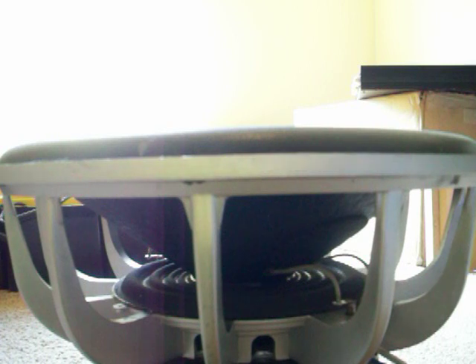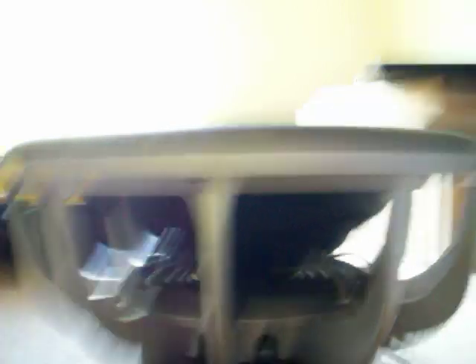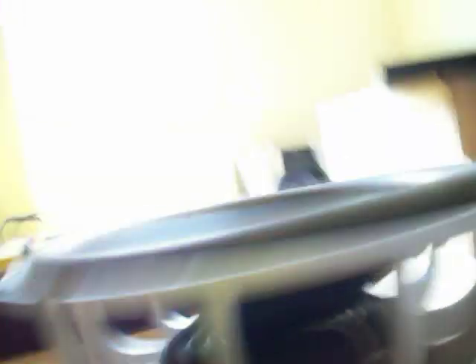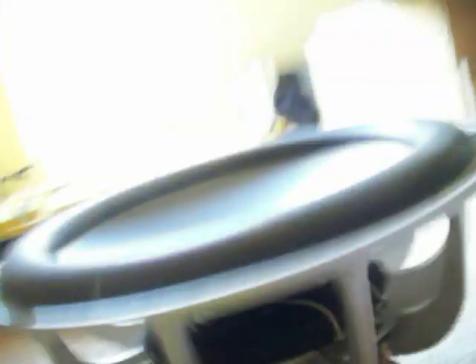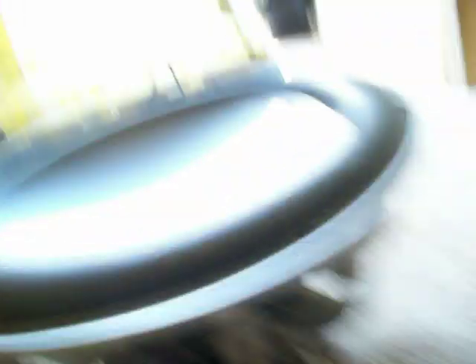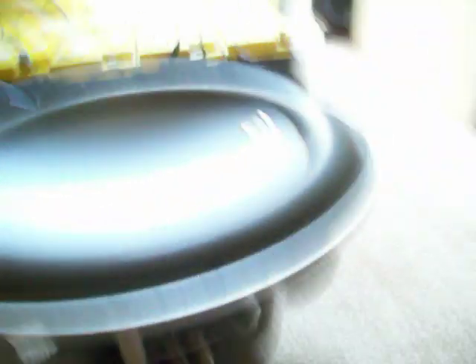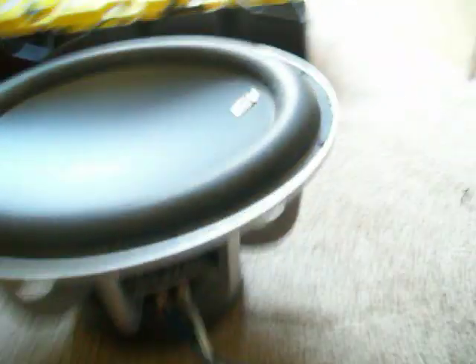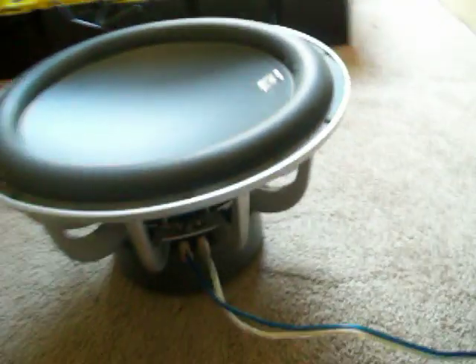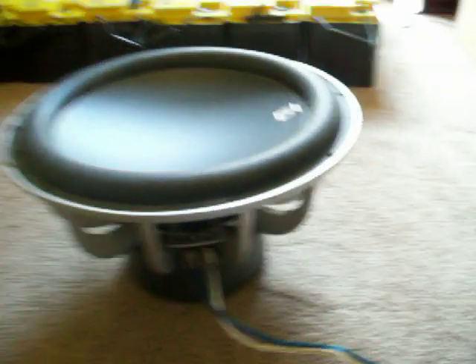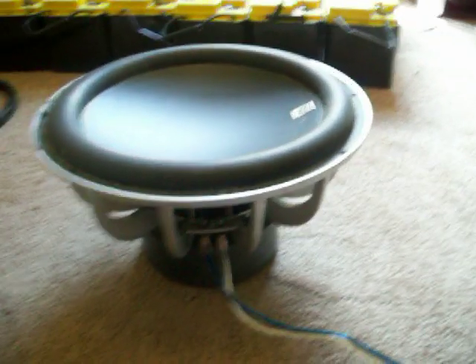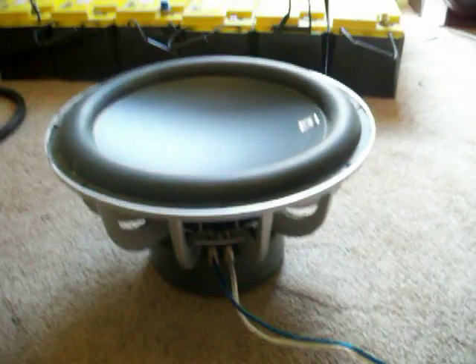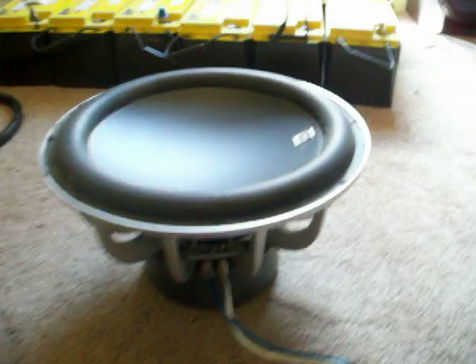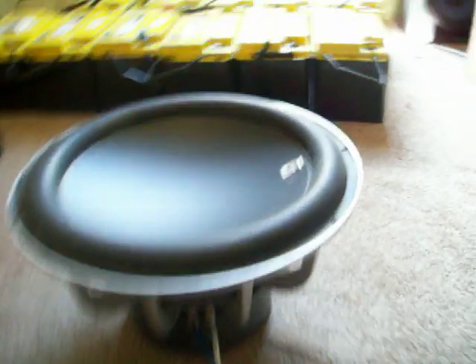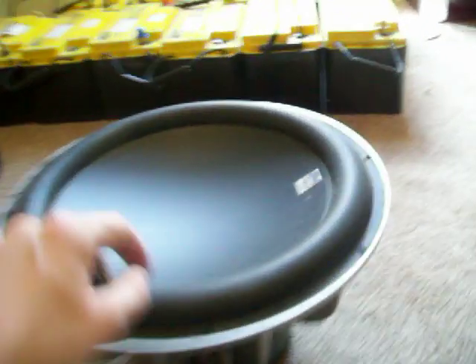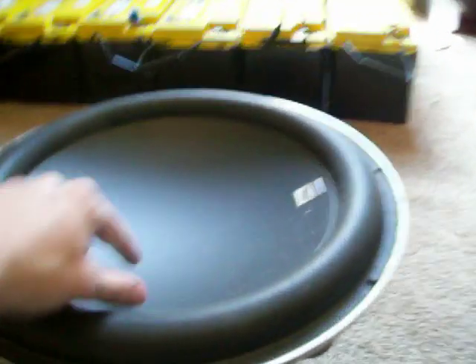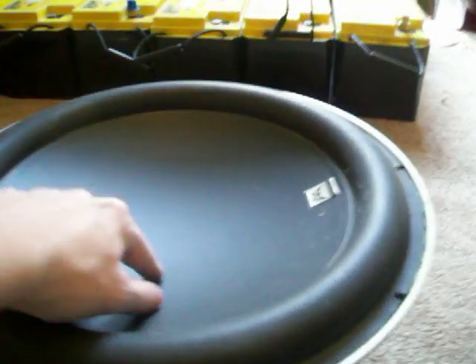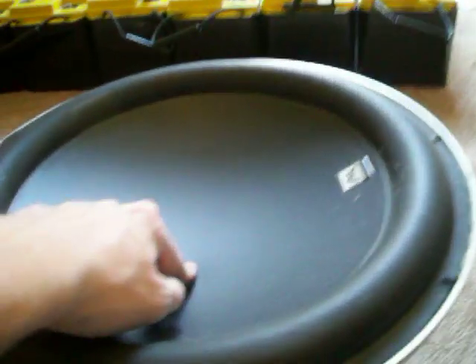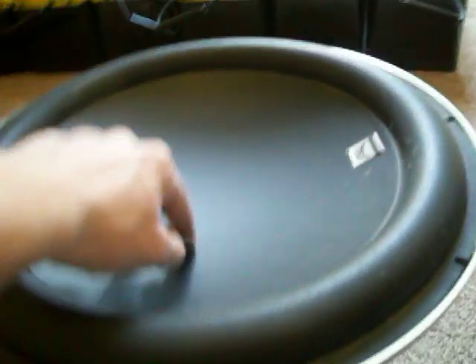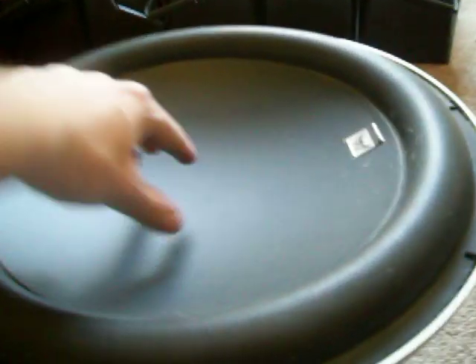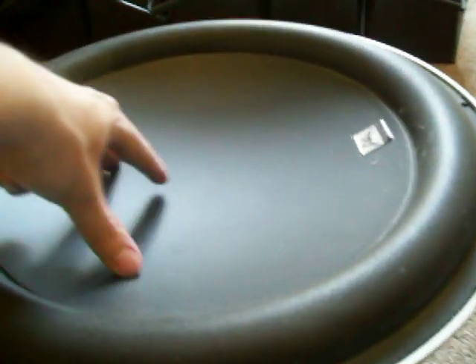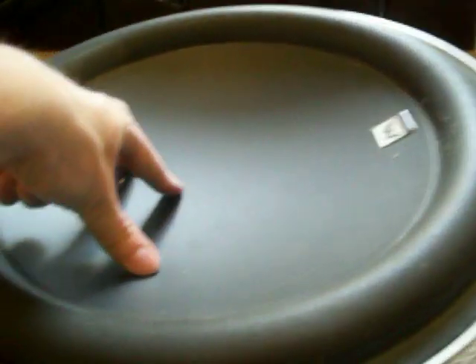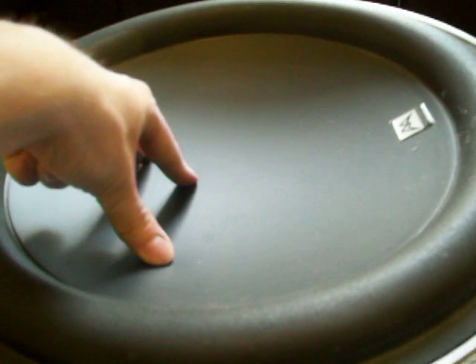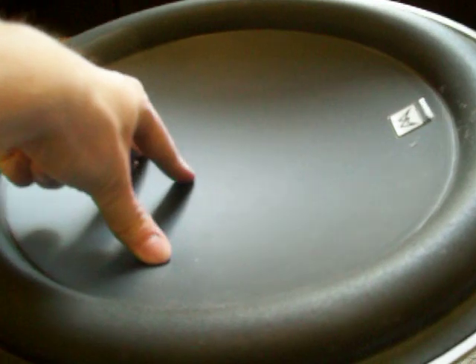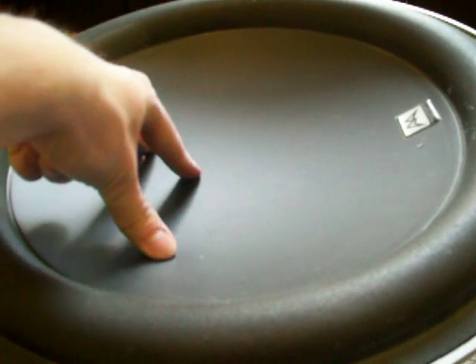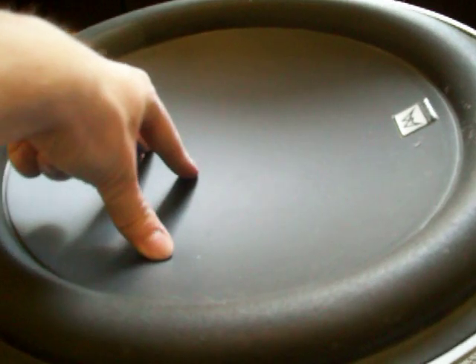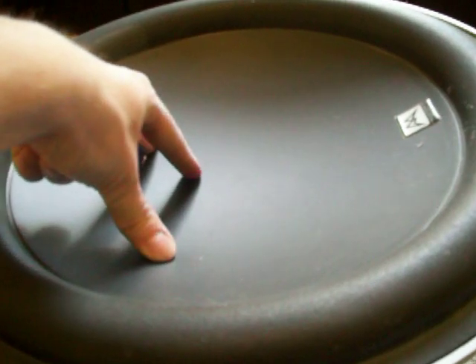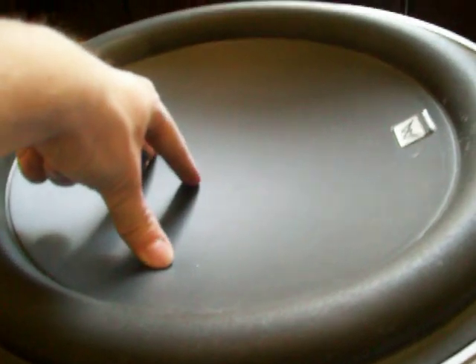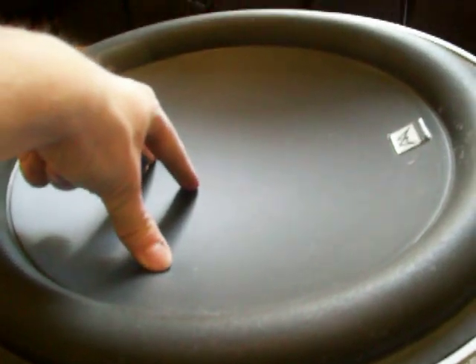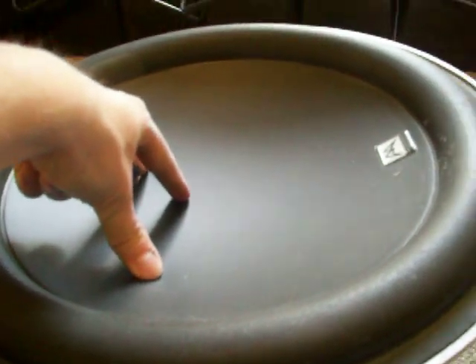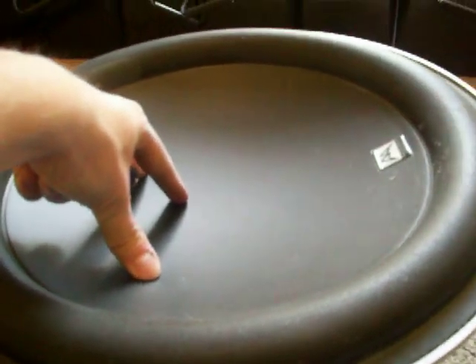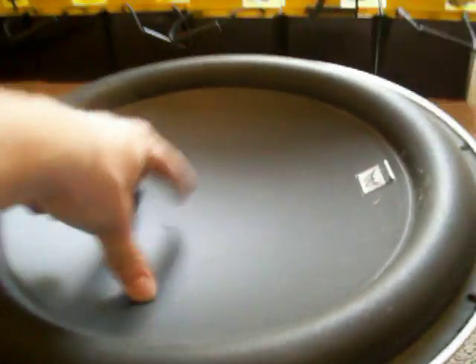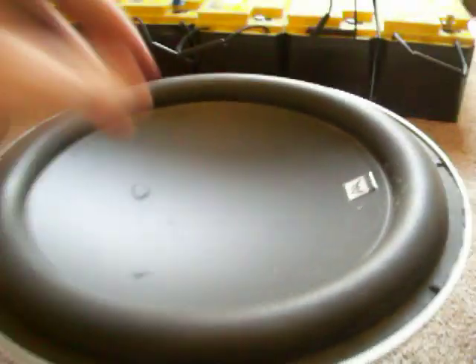So this is how you pop test your speakers to see if they are moving in and out, if they are still good. Thanks.